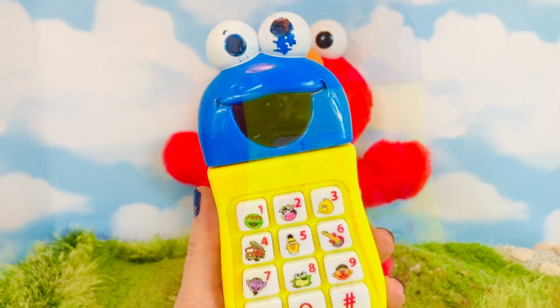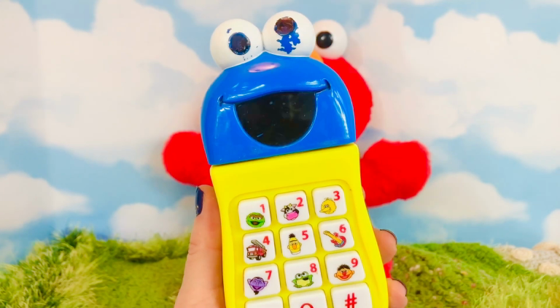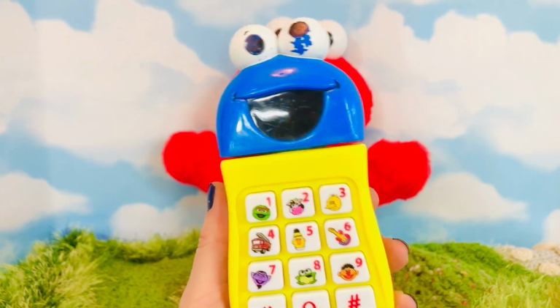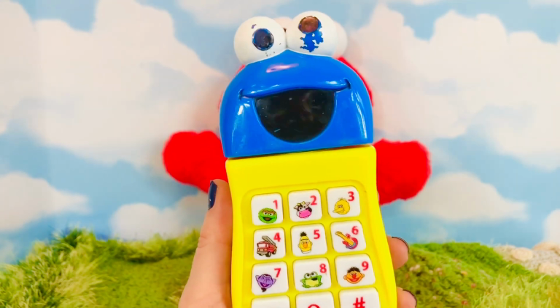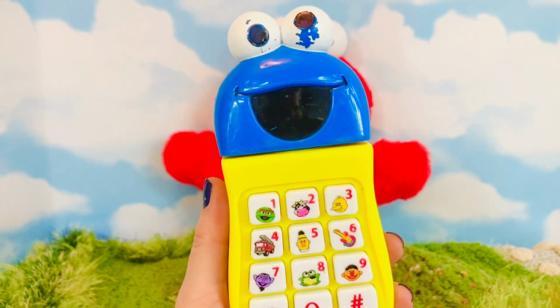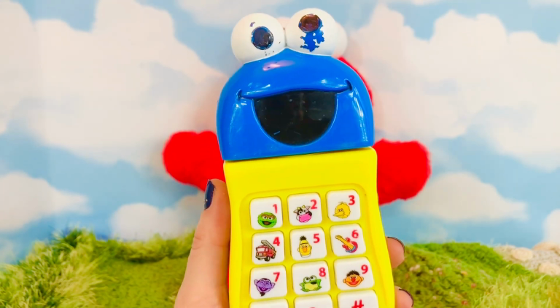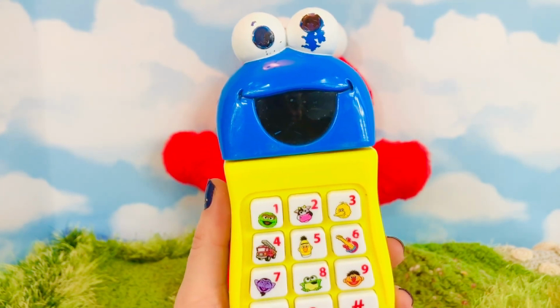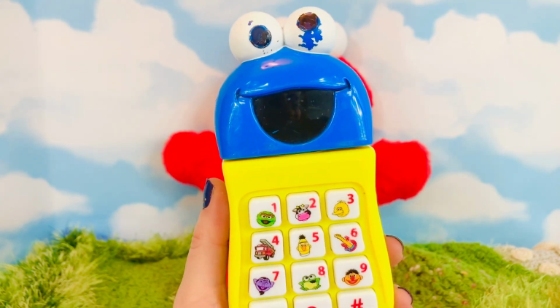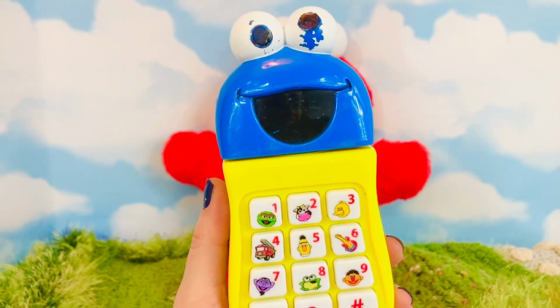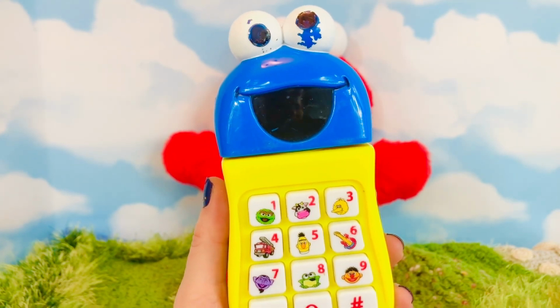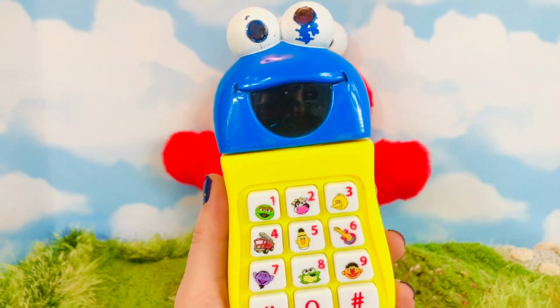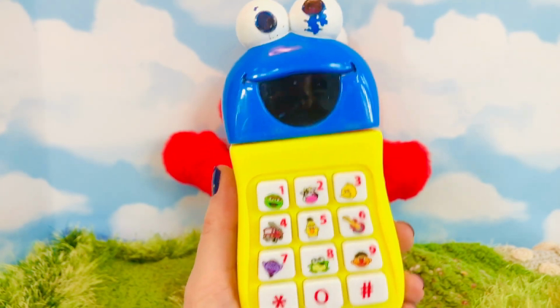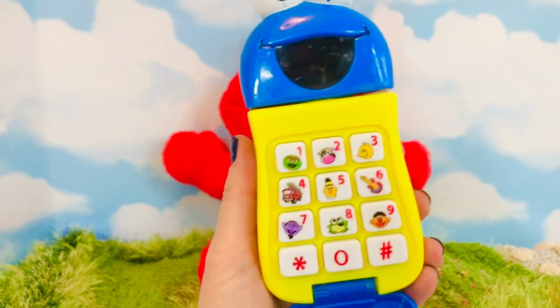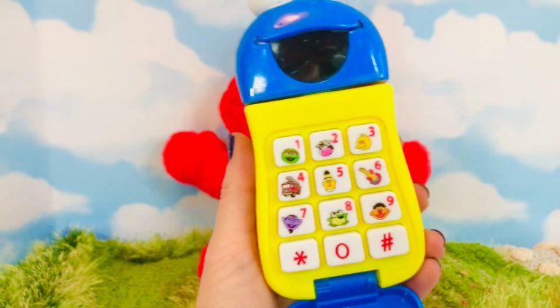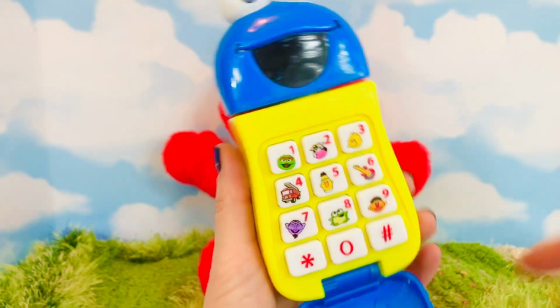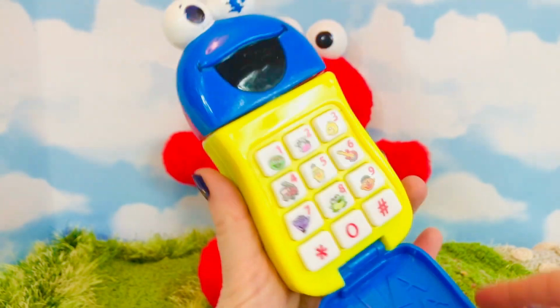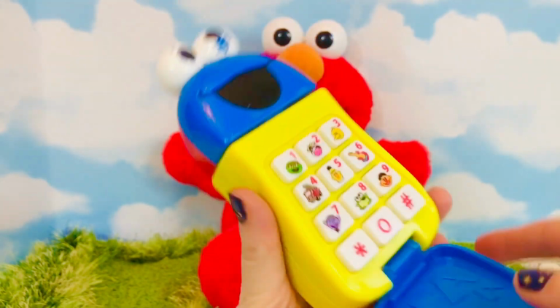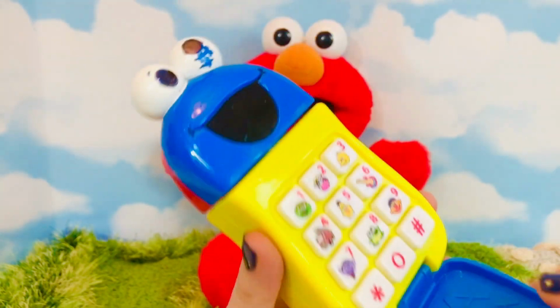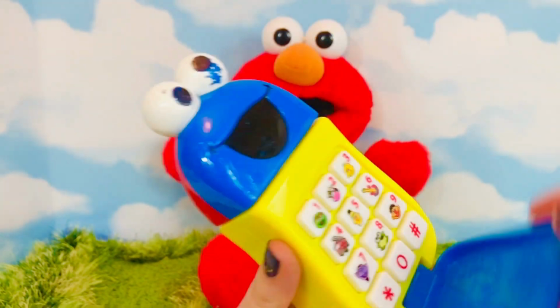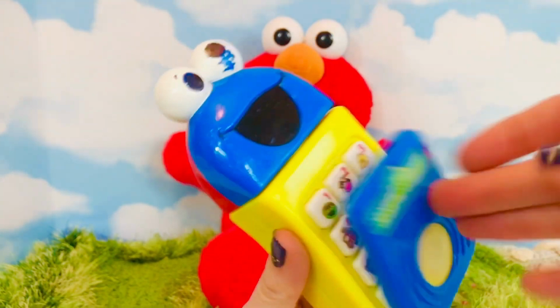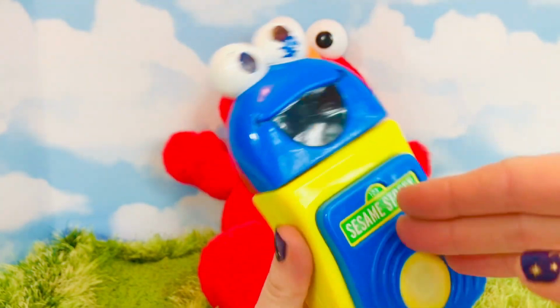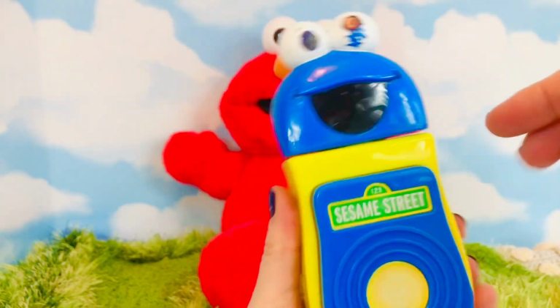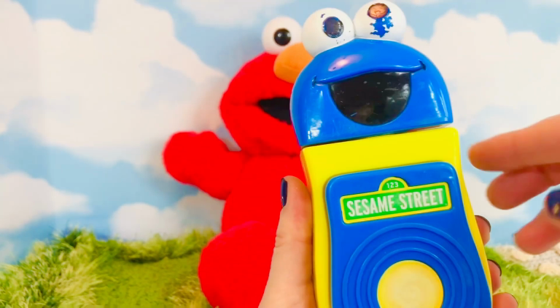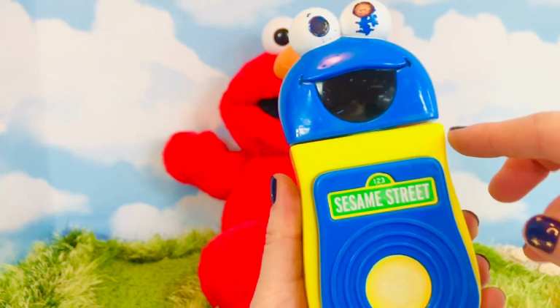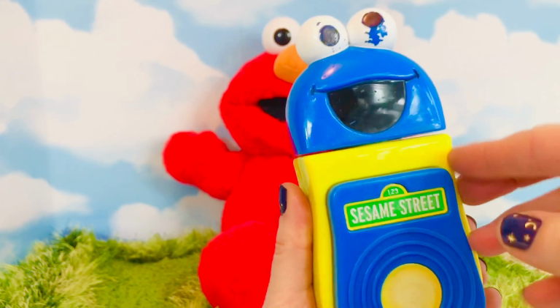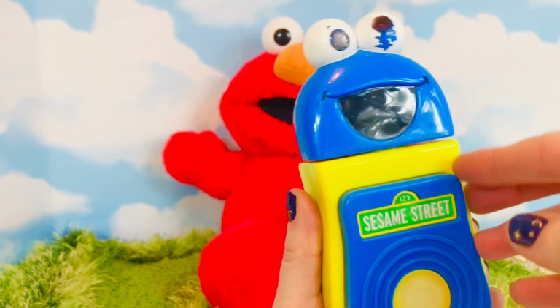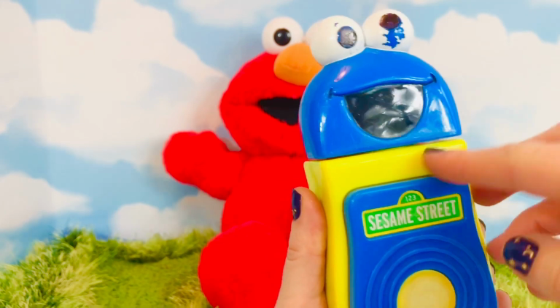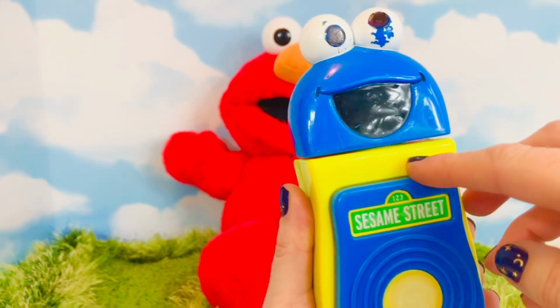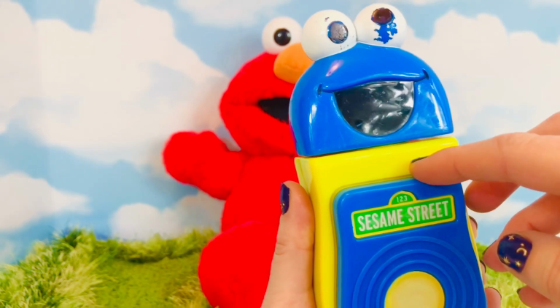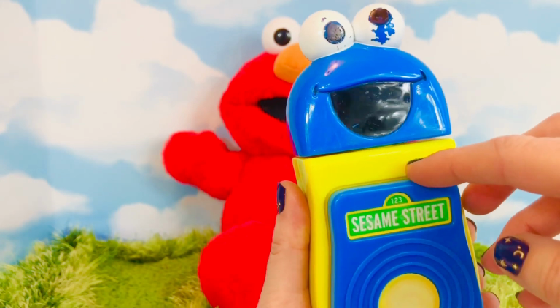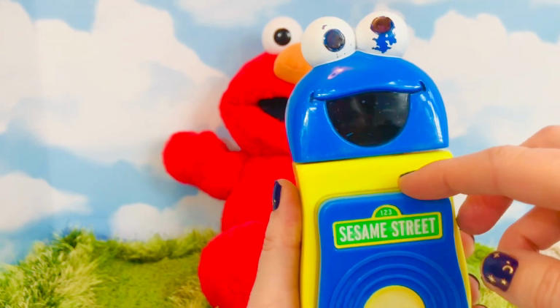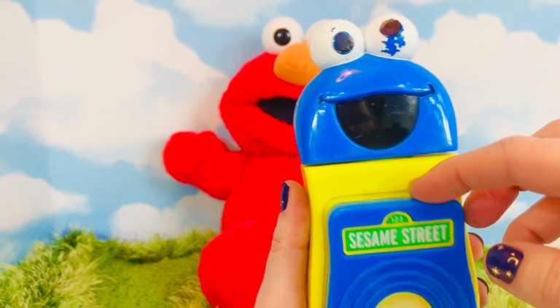Now let's learn numbers with Elmo — flip up and down!